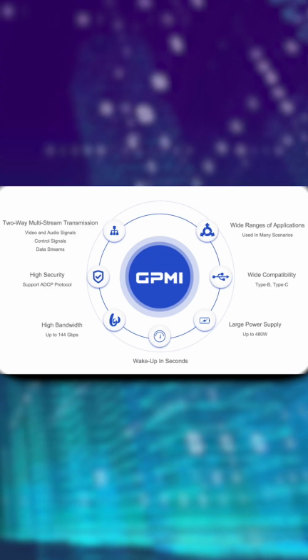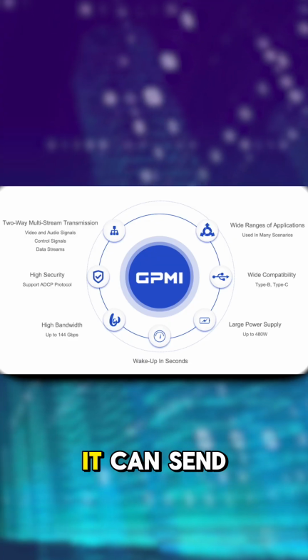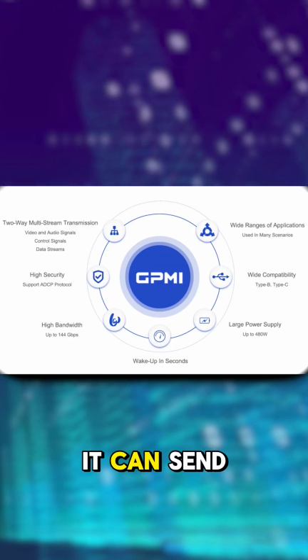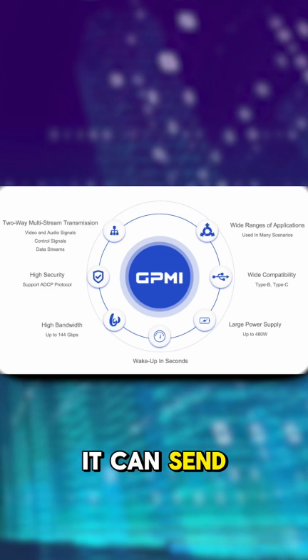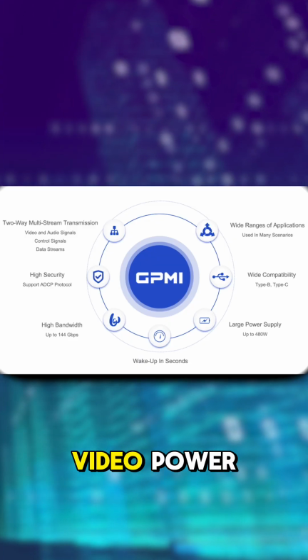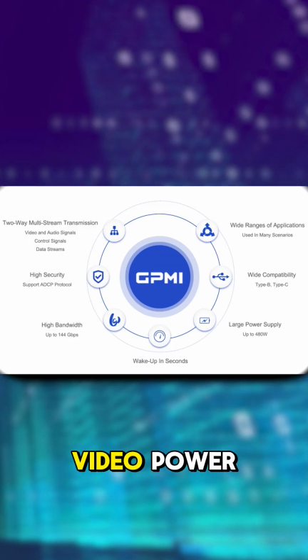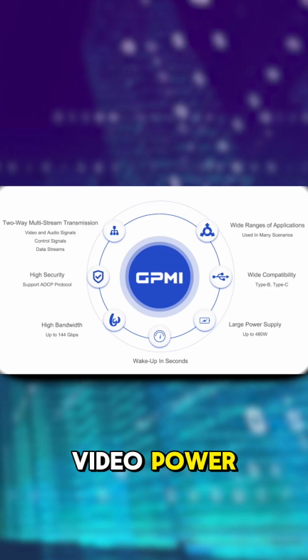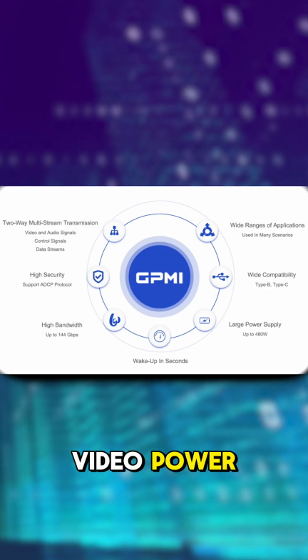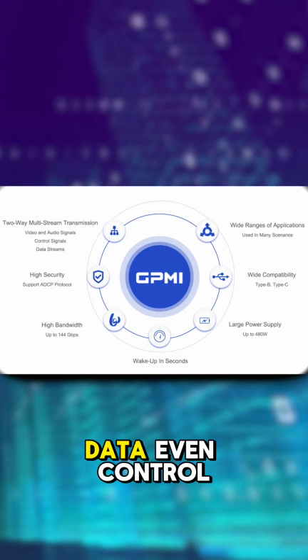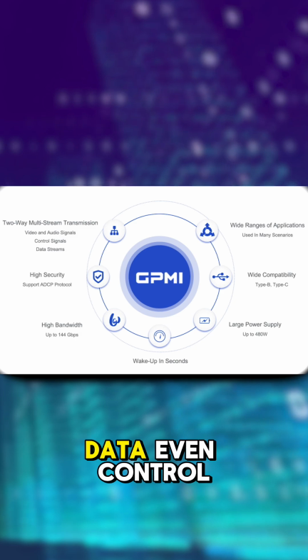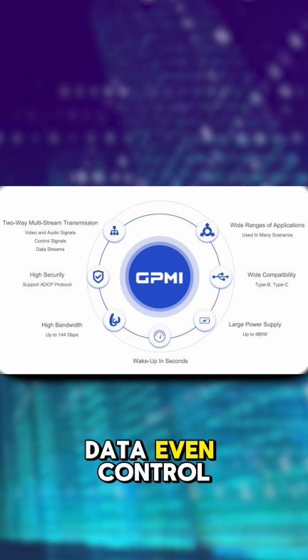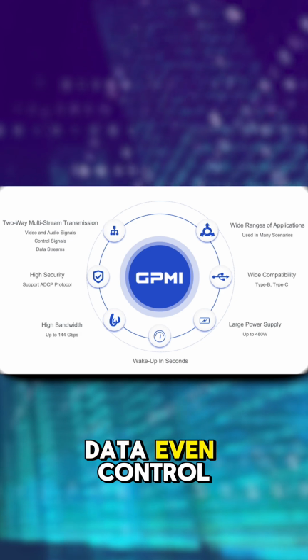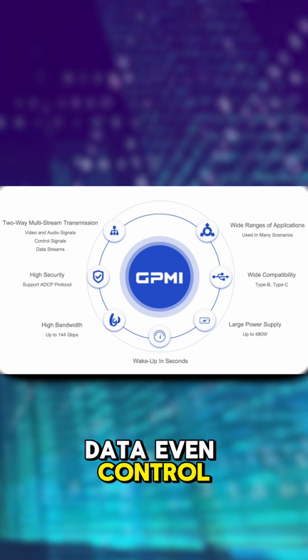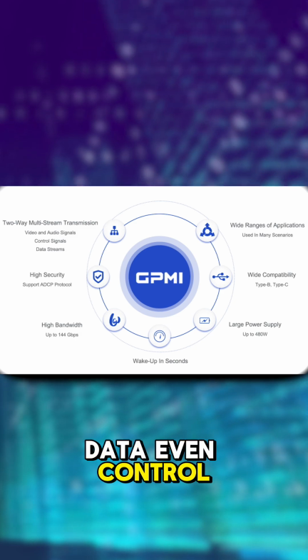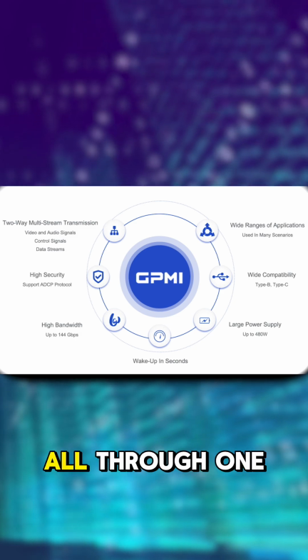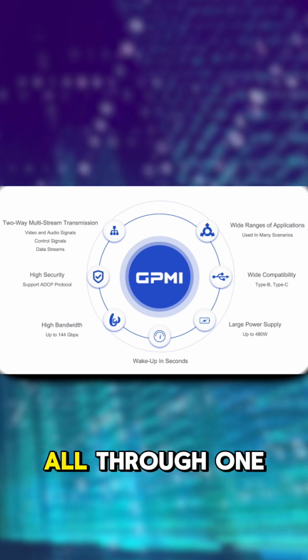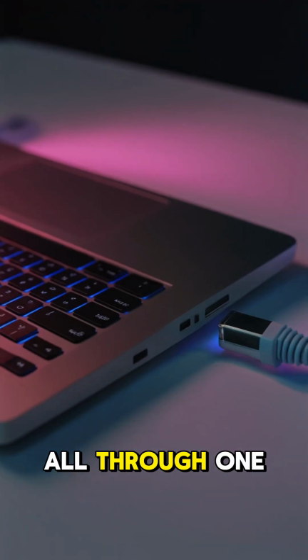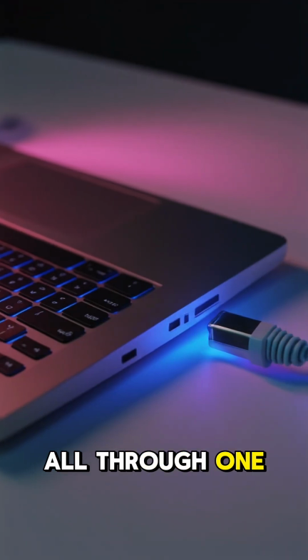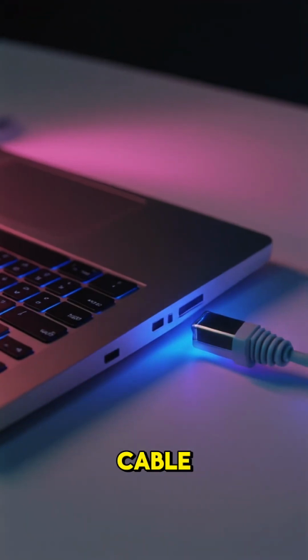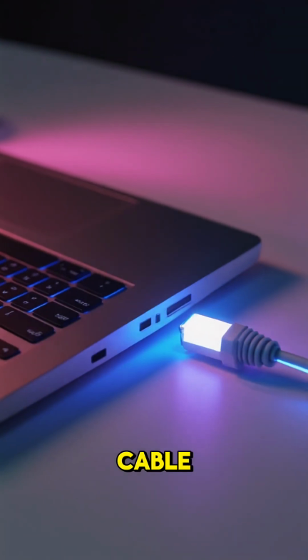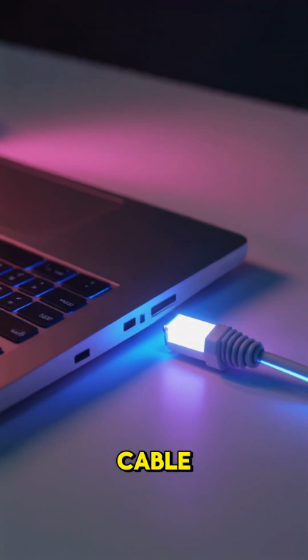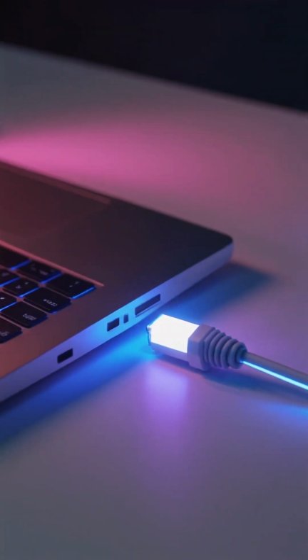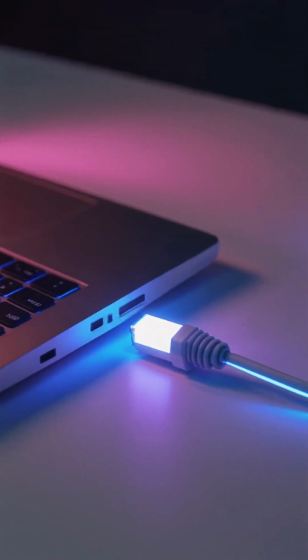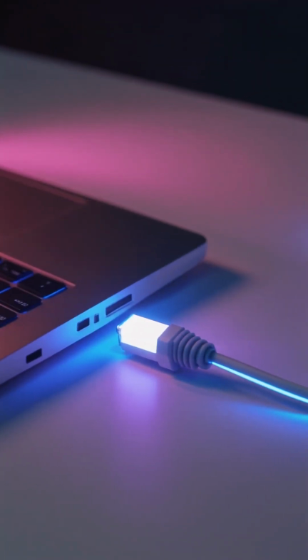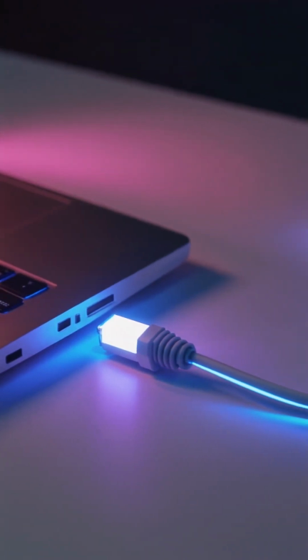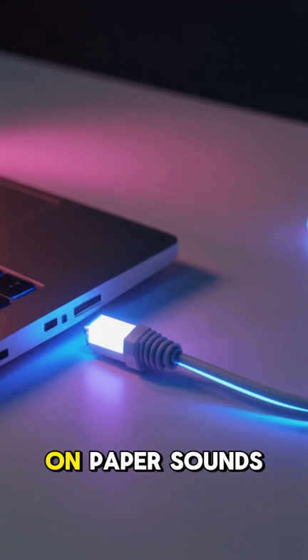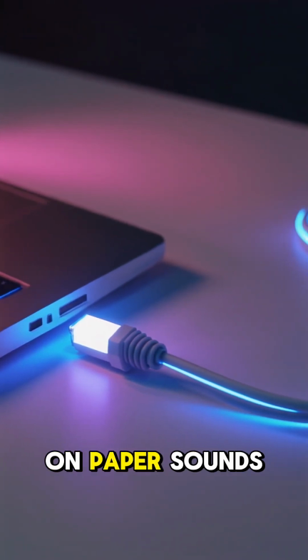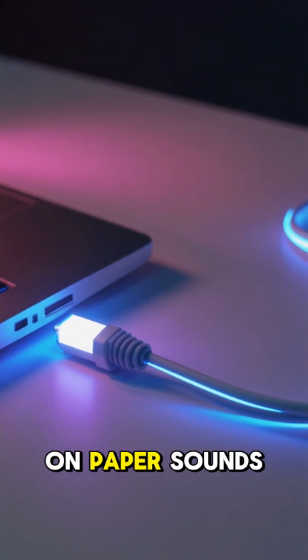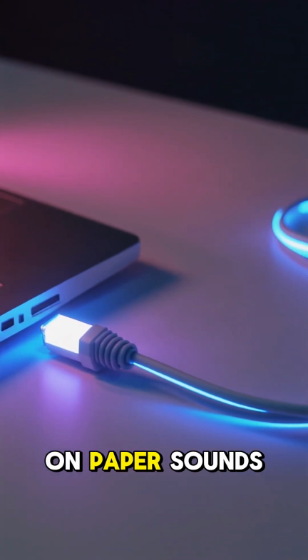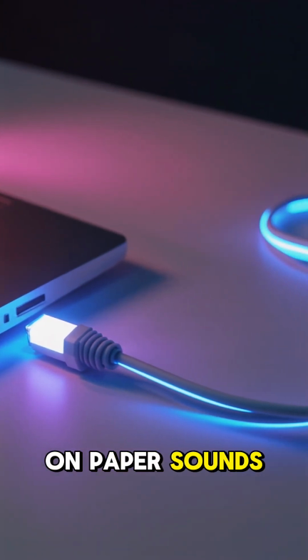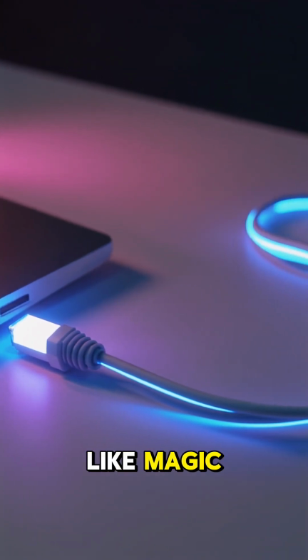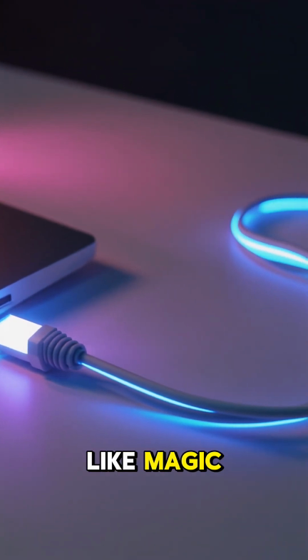It can send video, power, data, even control — all through one cable. On paper, sounds like magic.